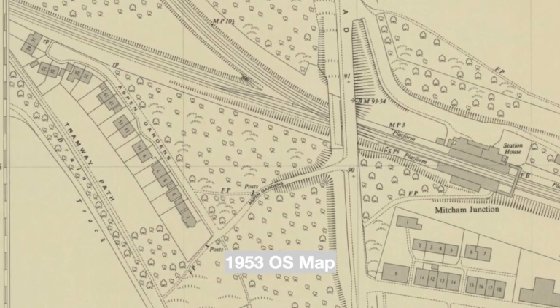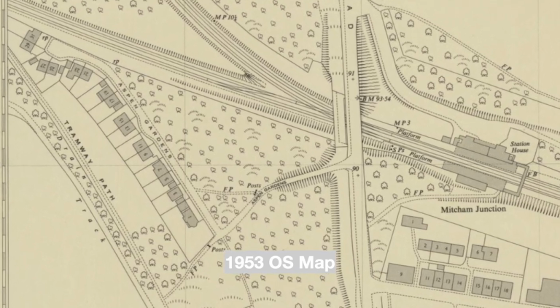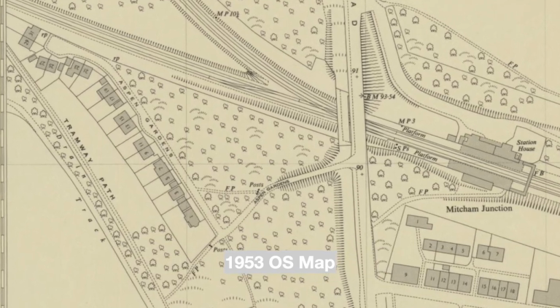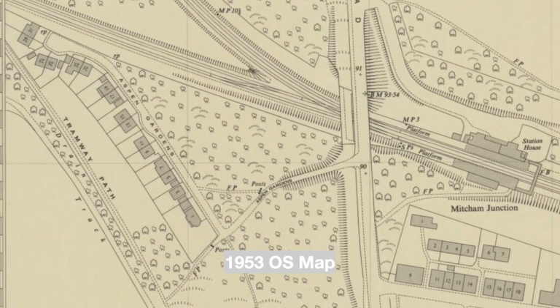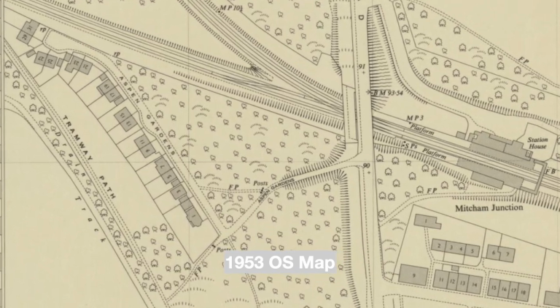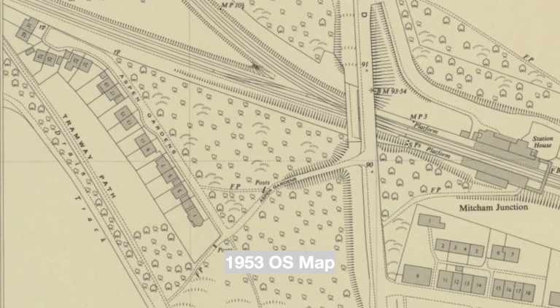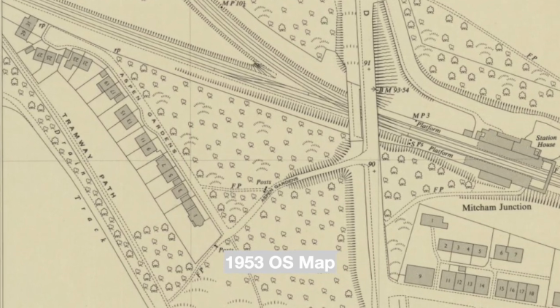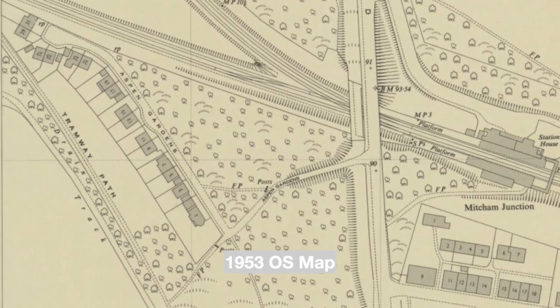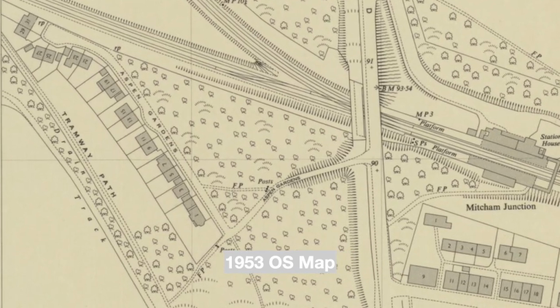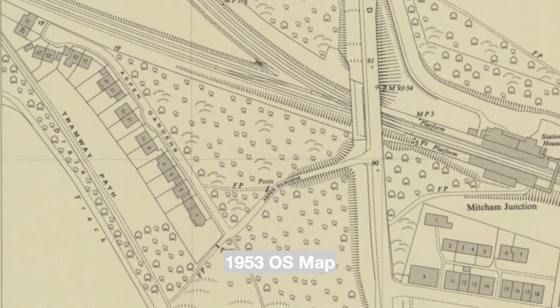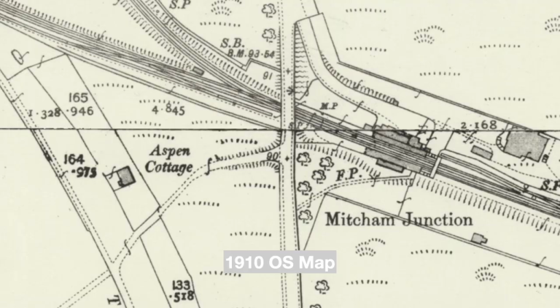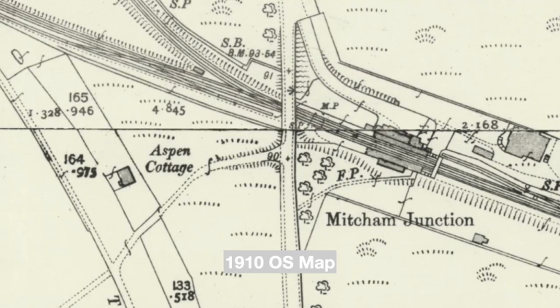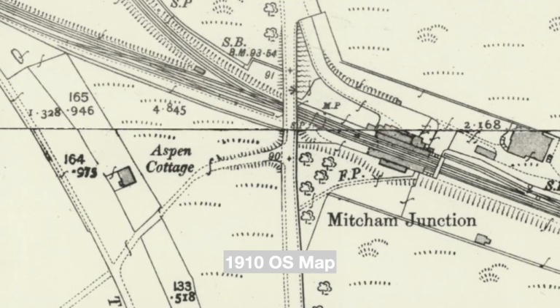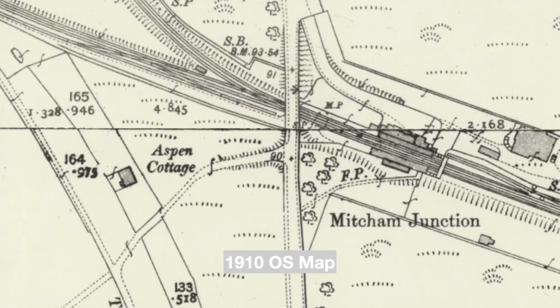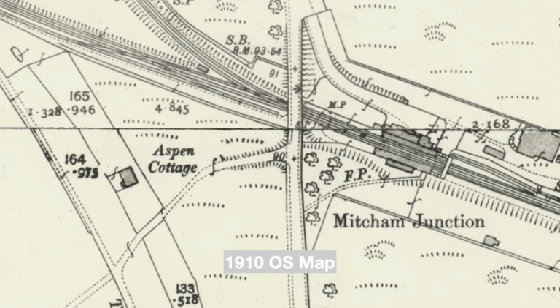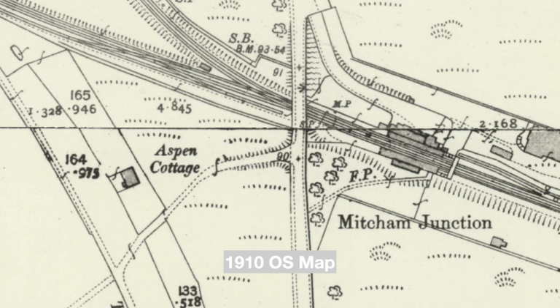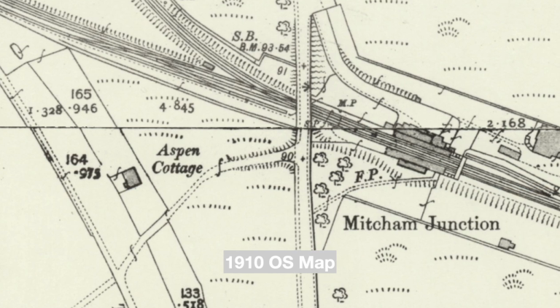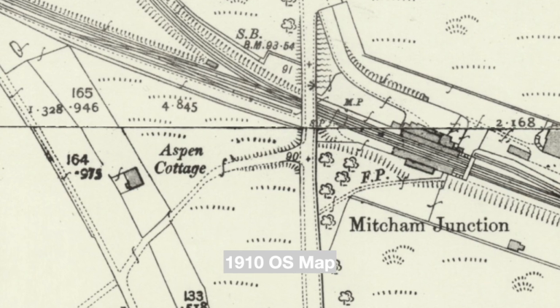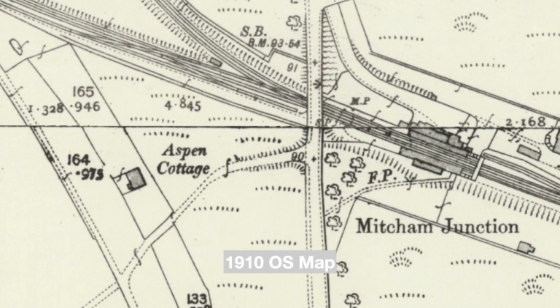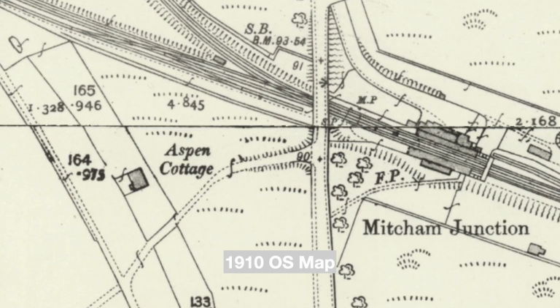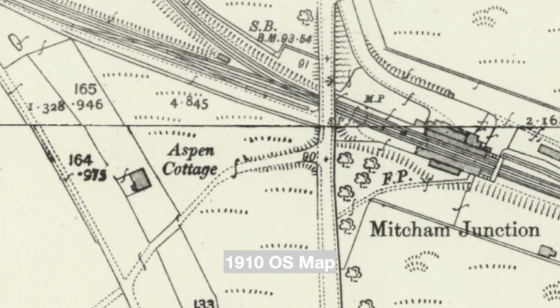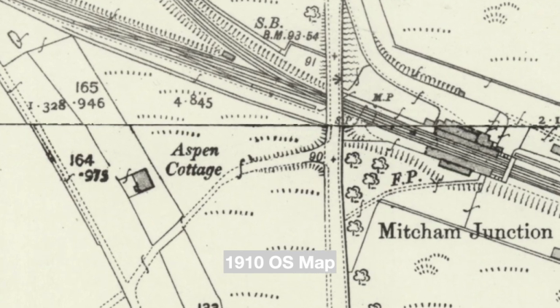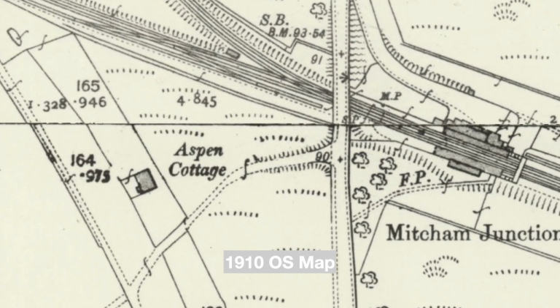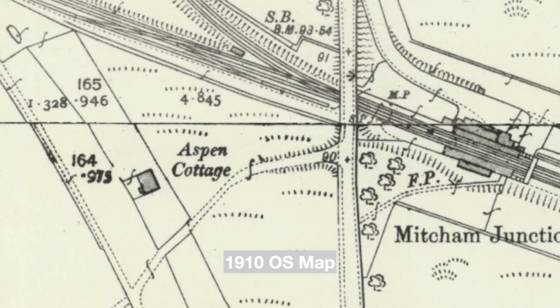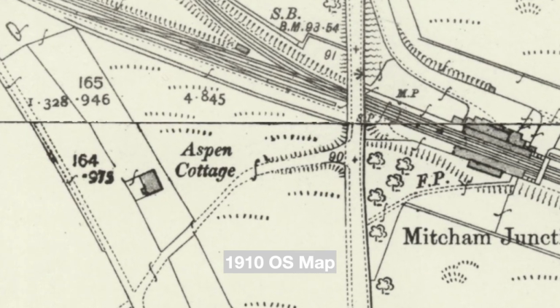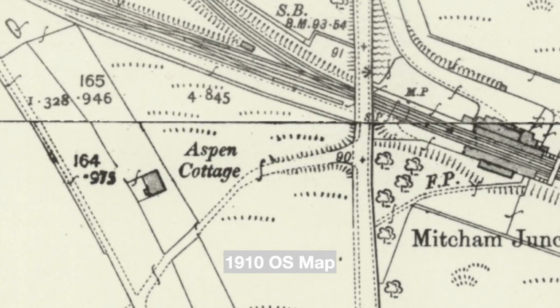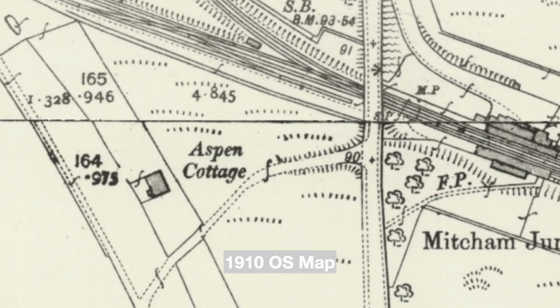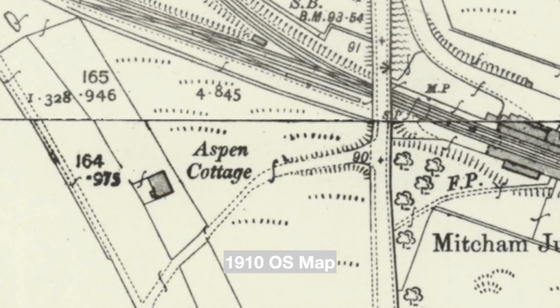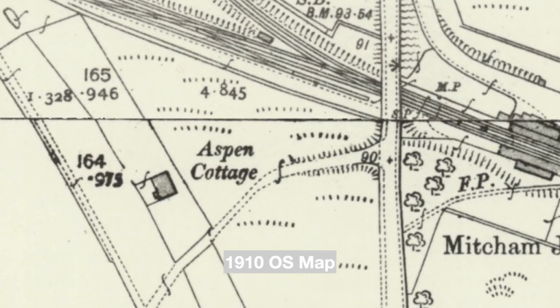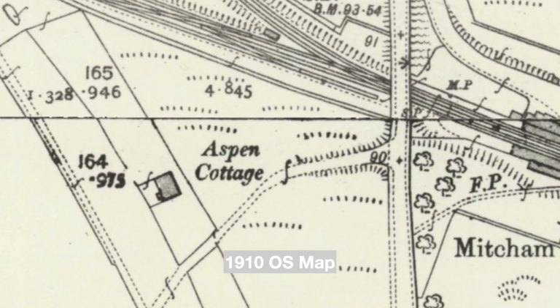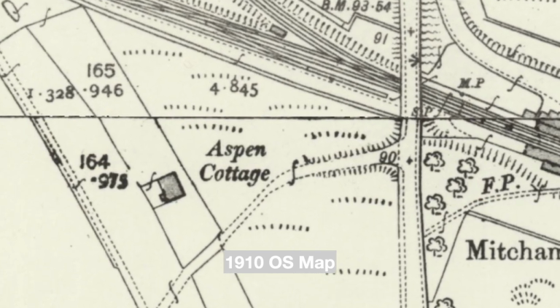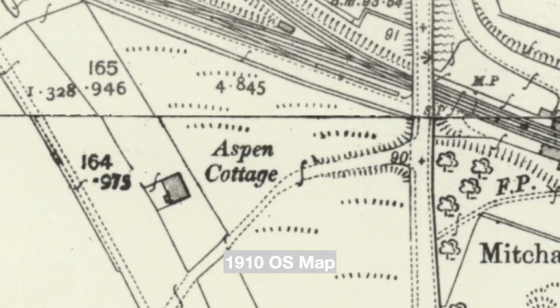A house called Aspen Cottage was where this road now turns, as seen on this 1910 map. The road is named after this cottage.